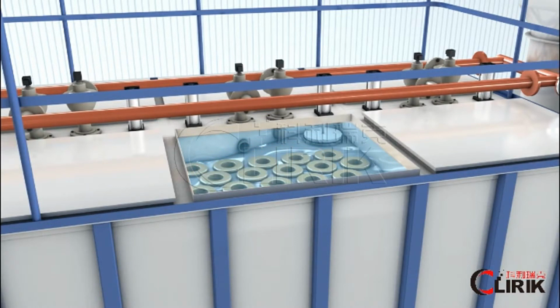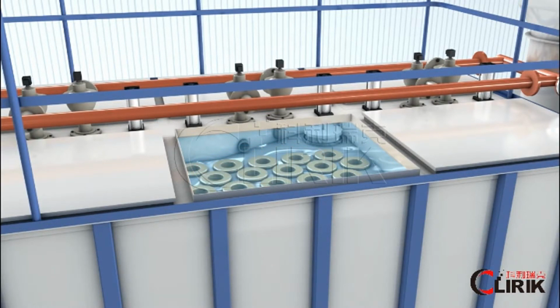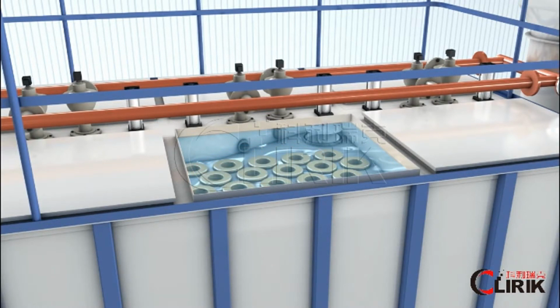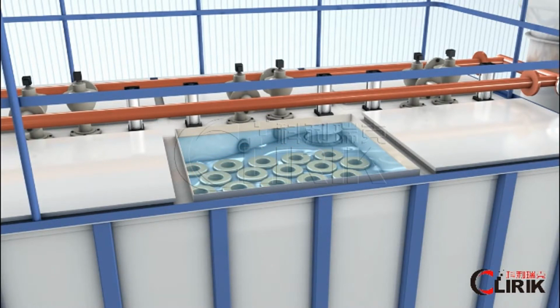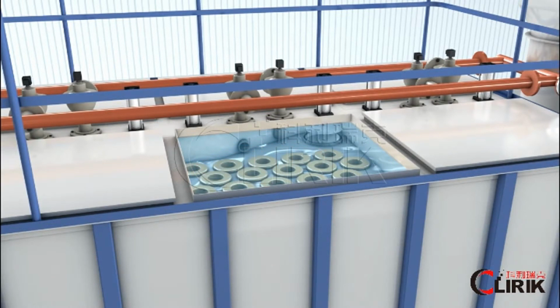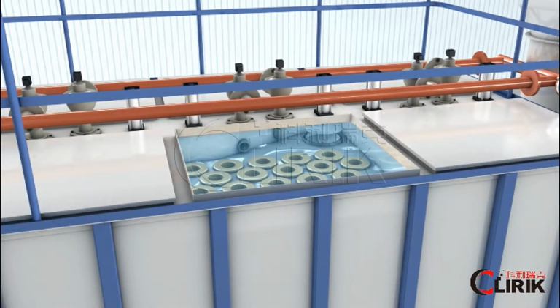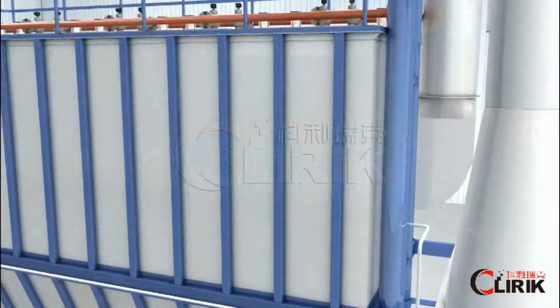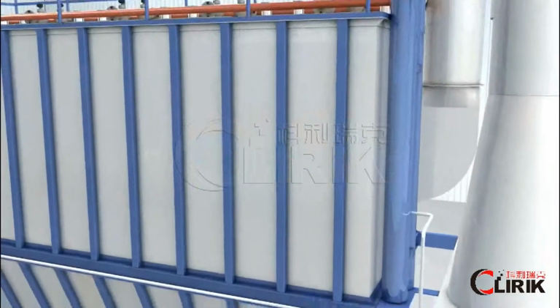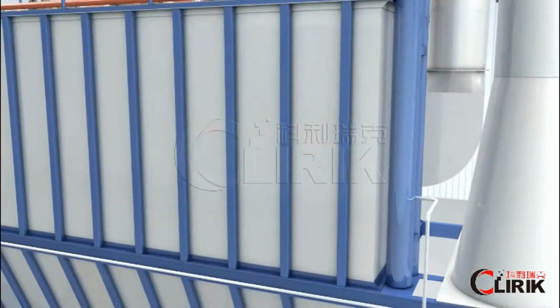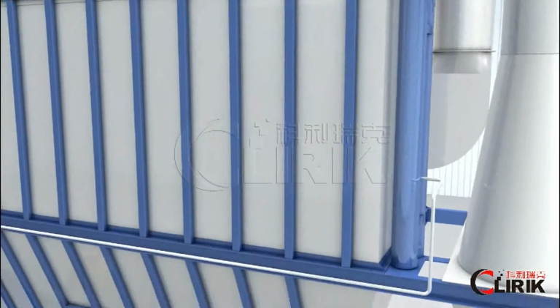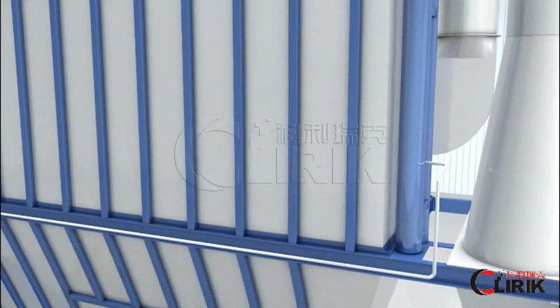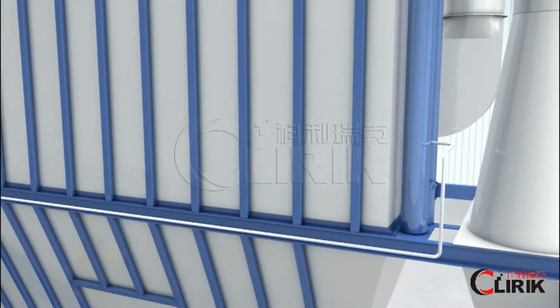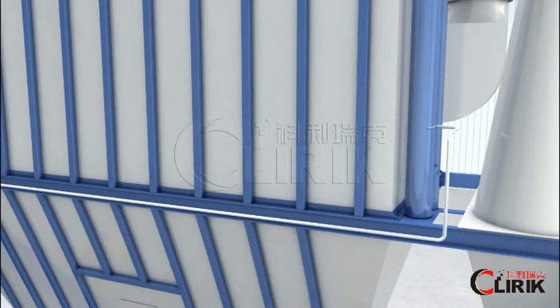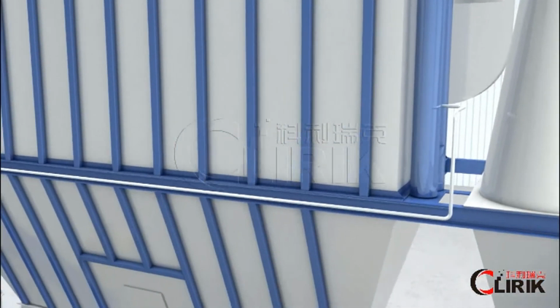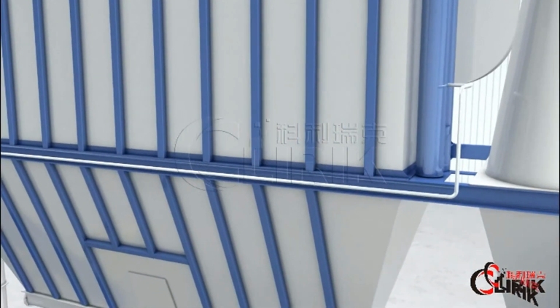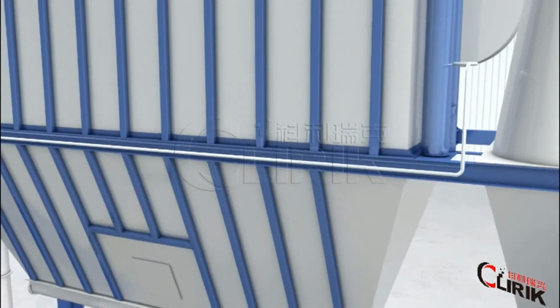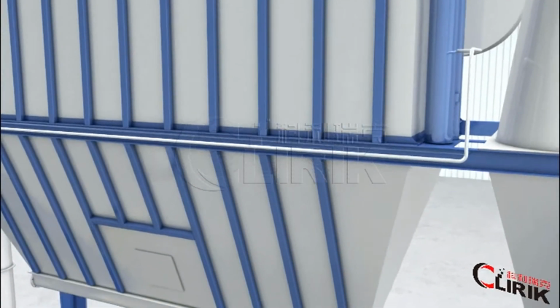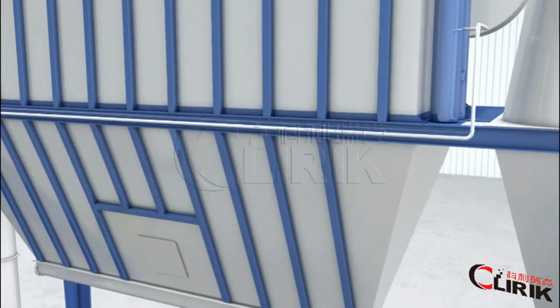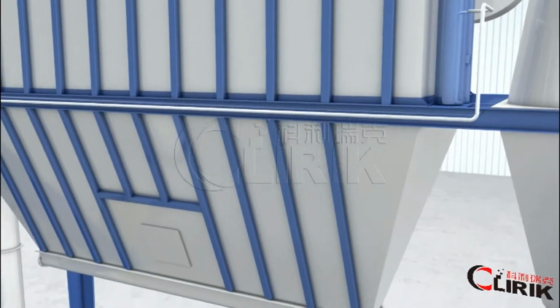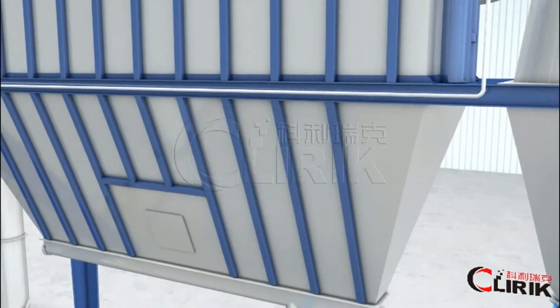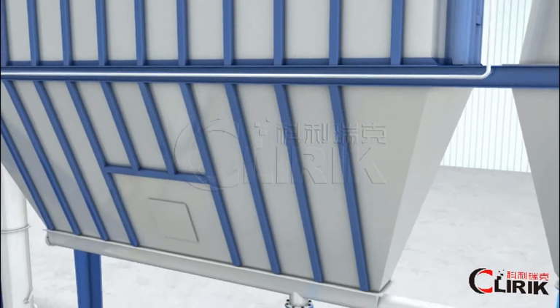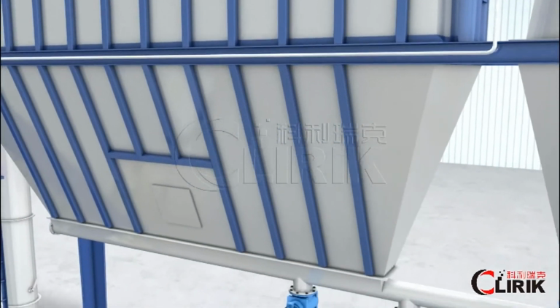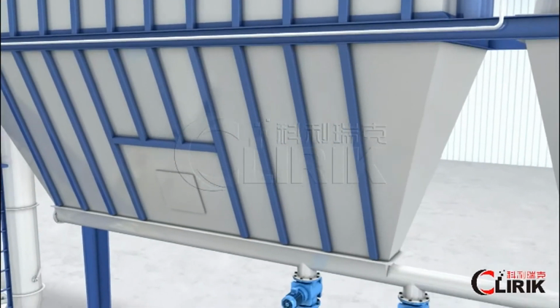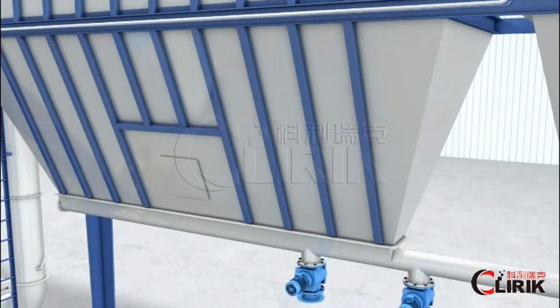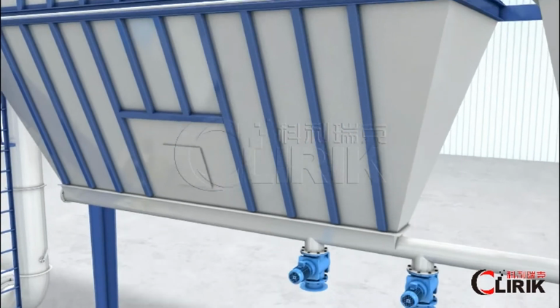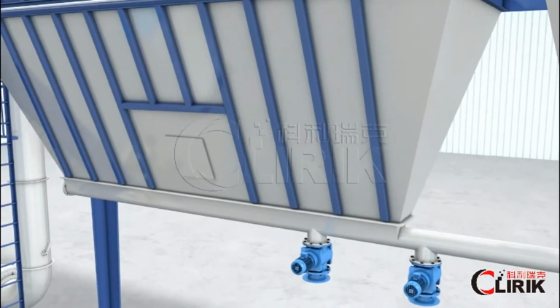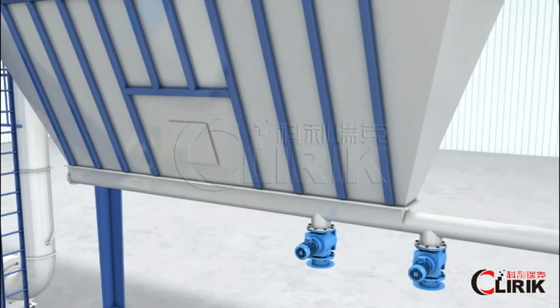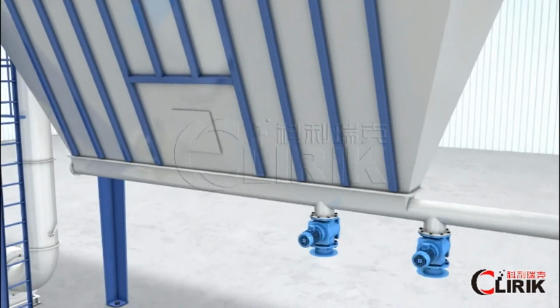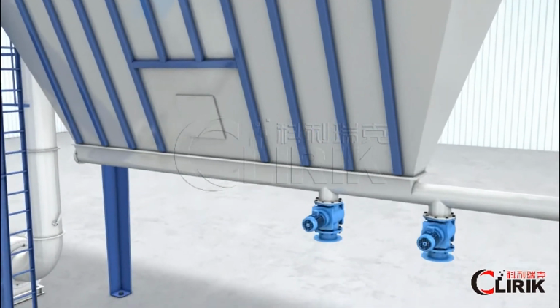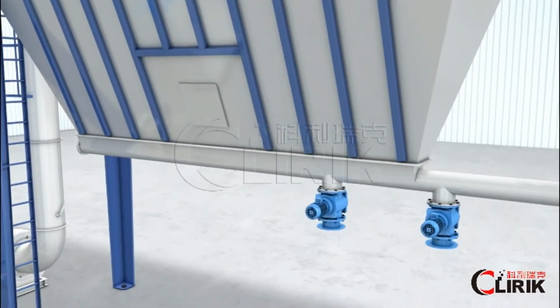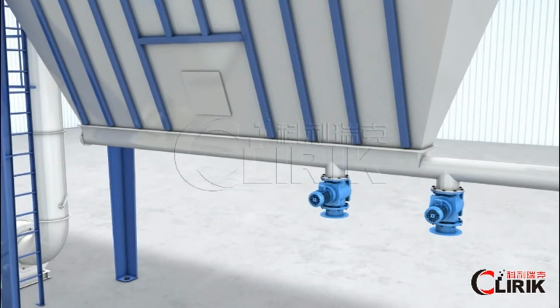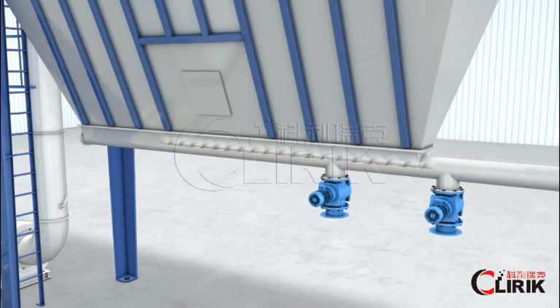With high pressure, the powder in the bag house will fall down into a screw conveyor and be discharged from the valve.